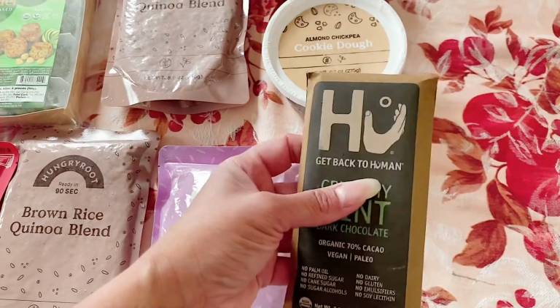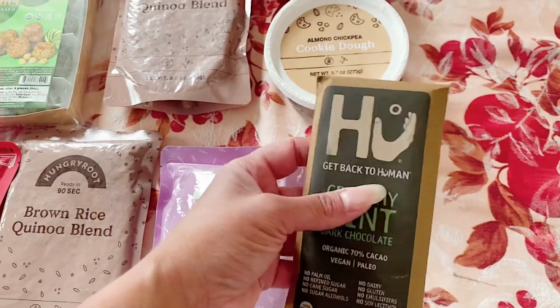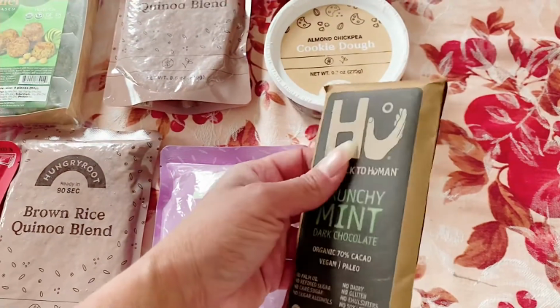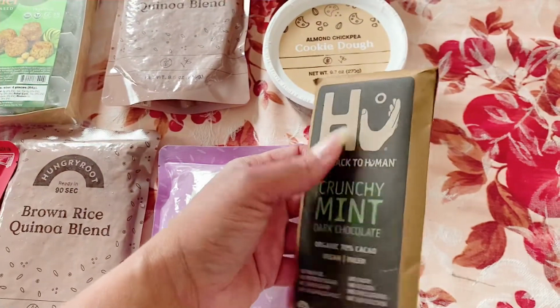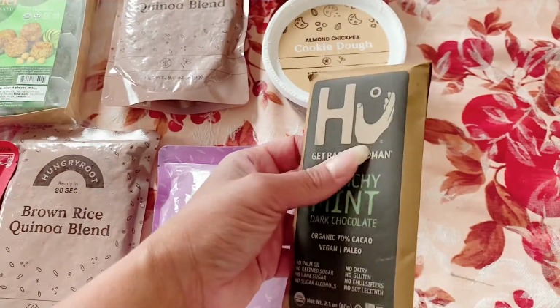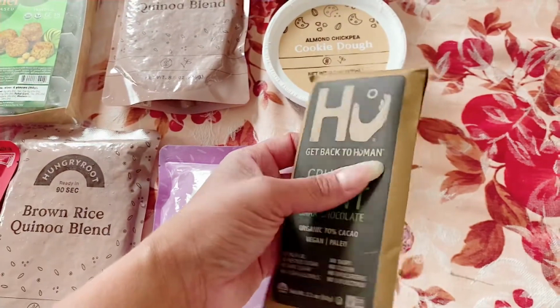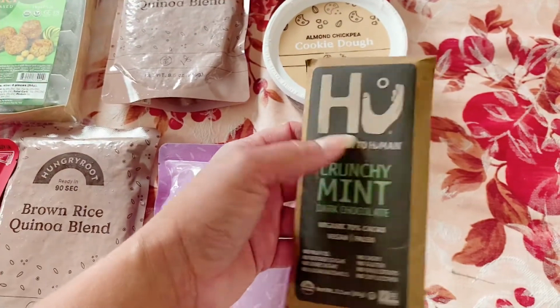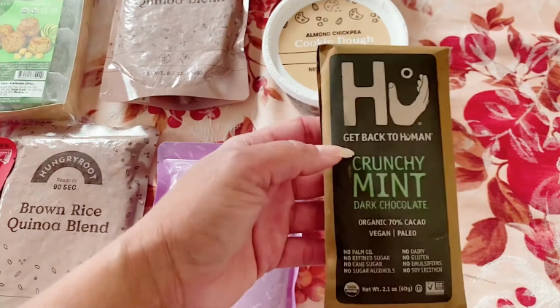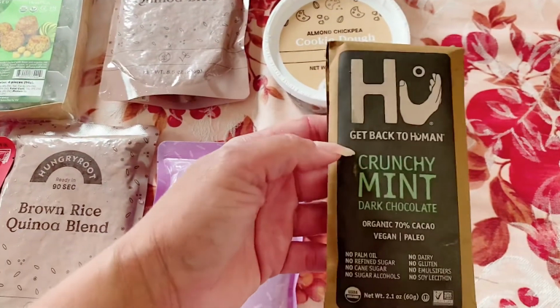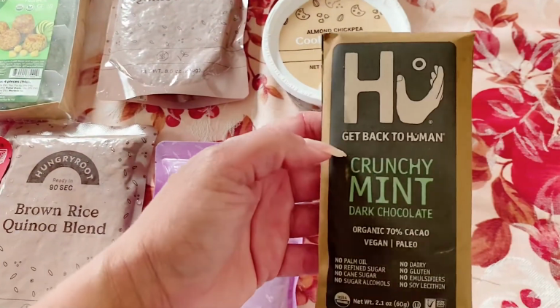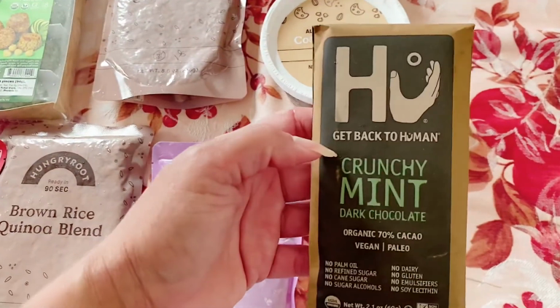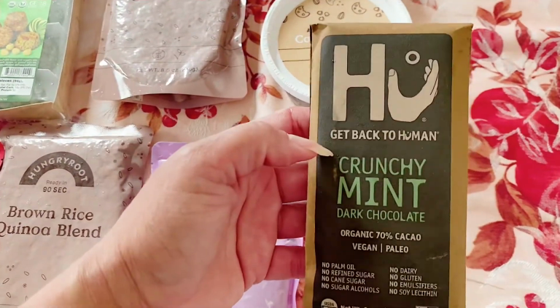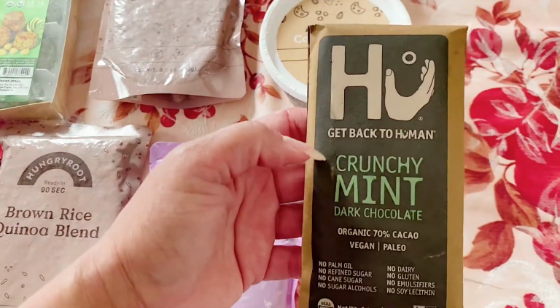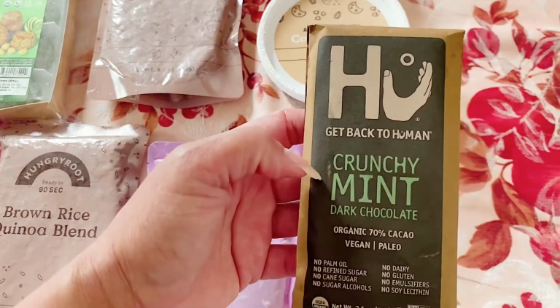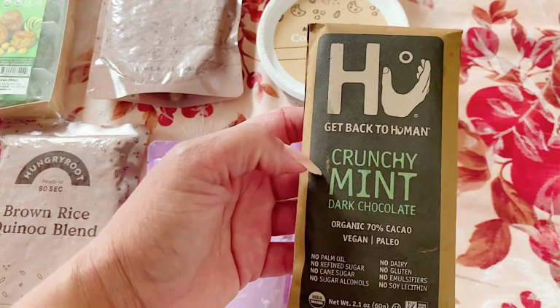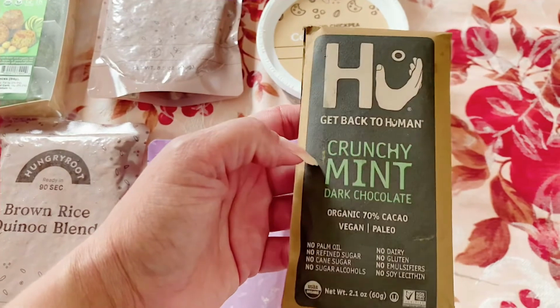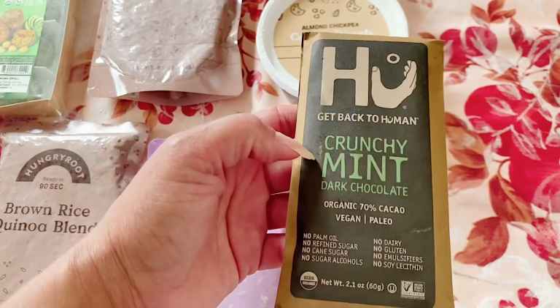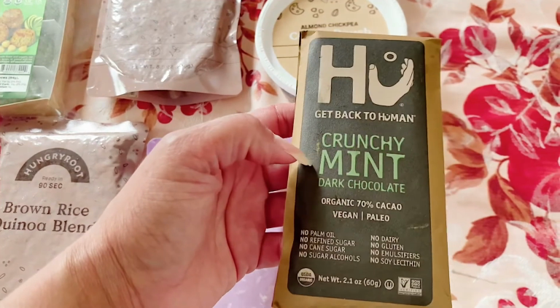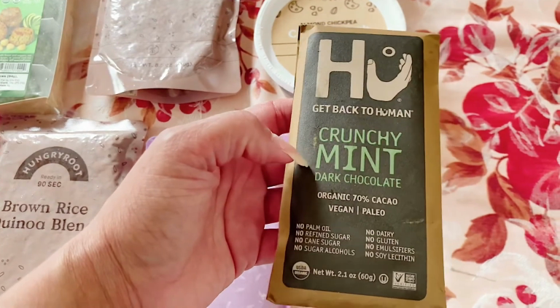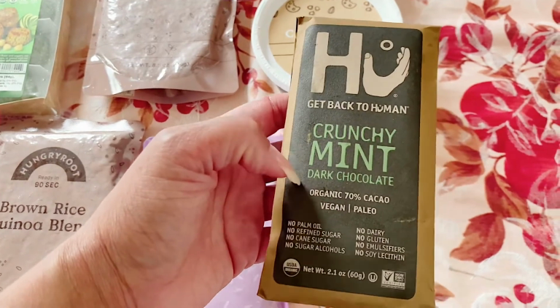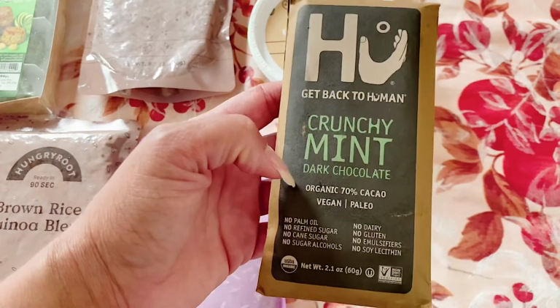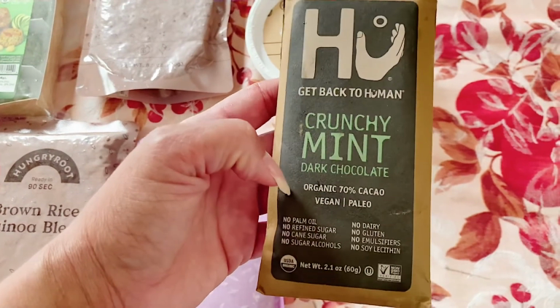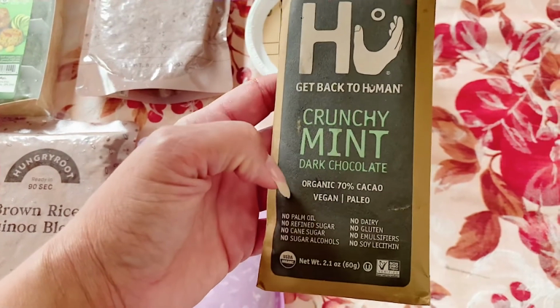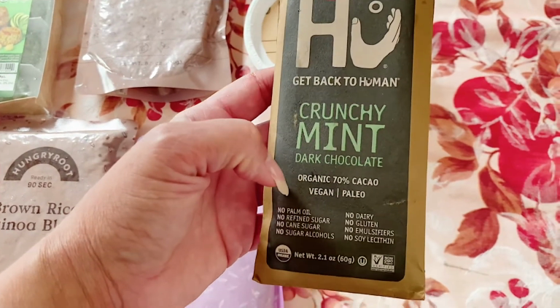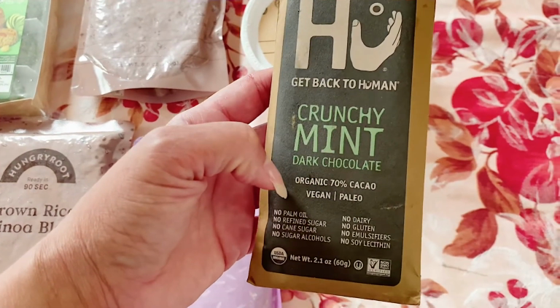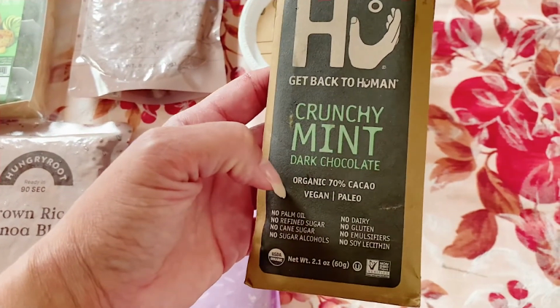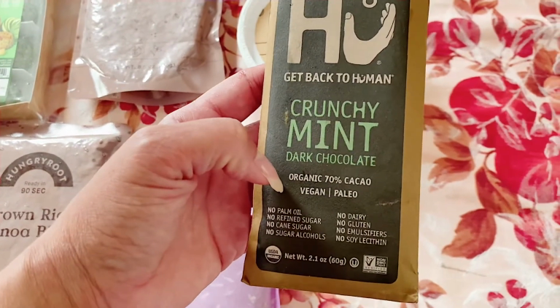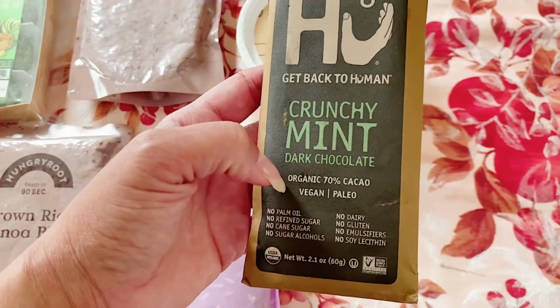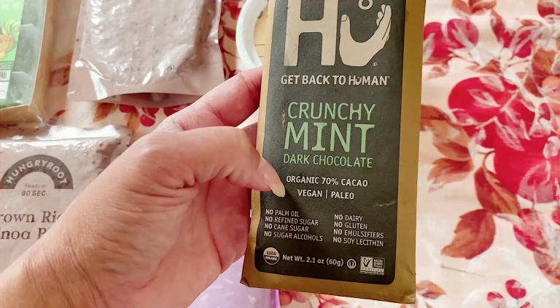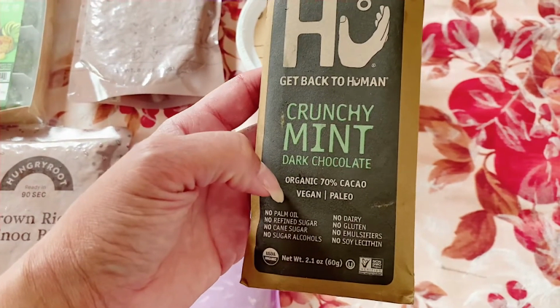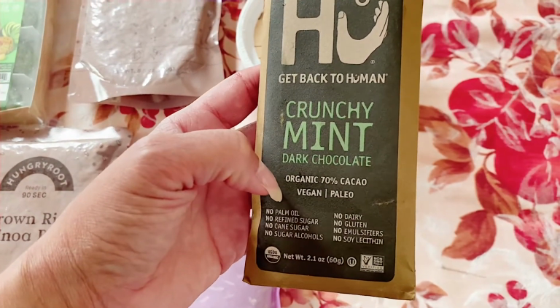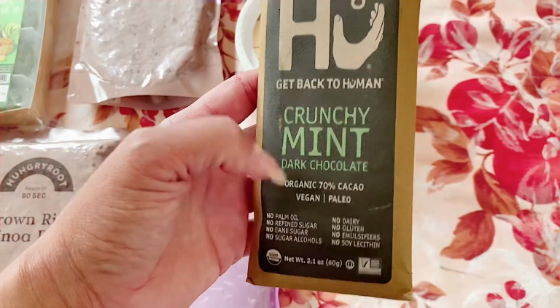And then — oh my goodness — it feels soft, a little bit melty. Back to Nature crunchy mint dark chocolates. Organic, 70% cacao.